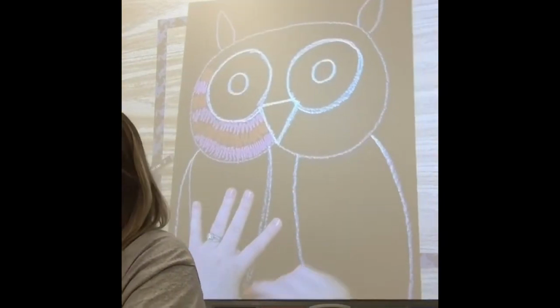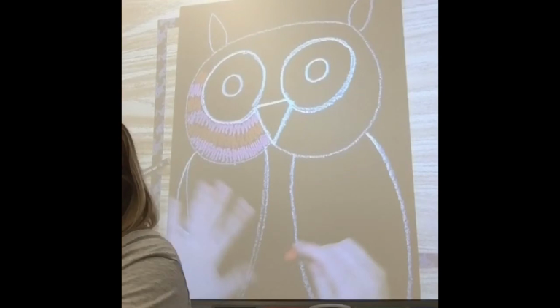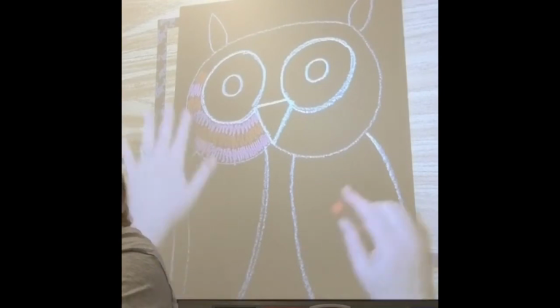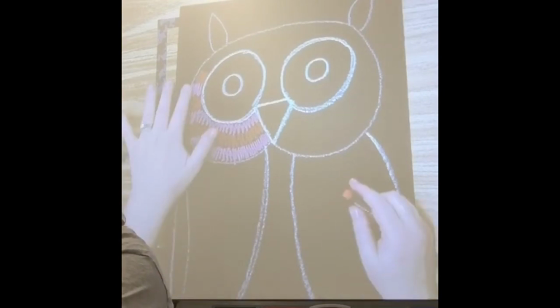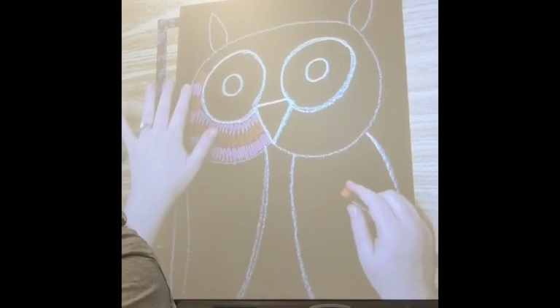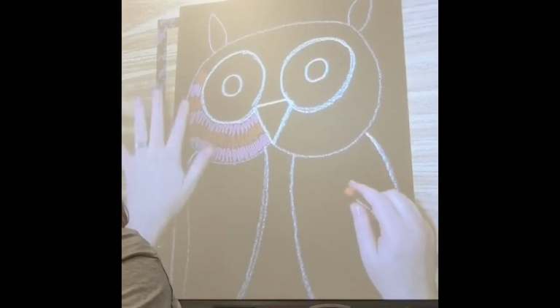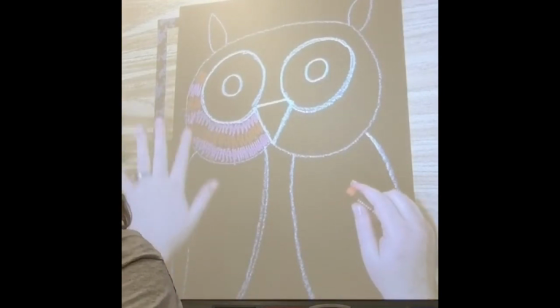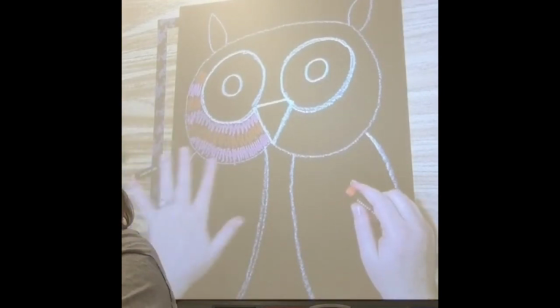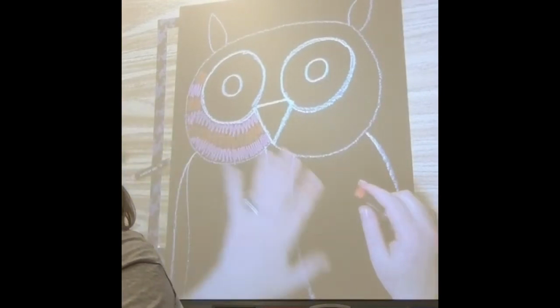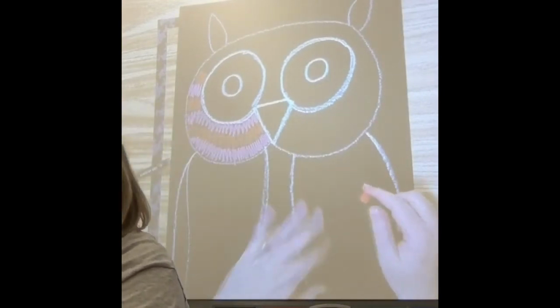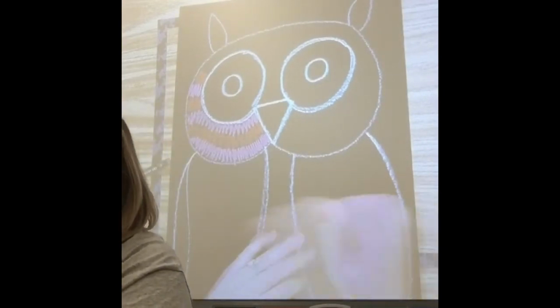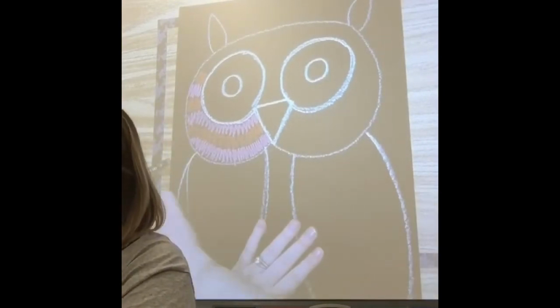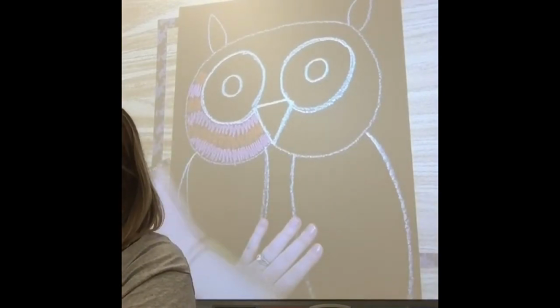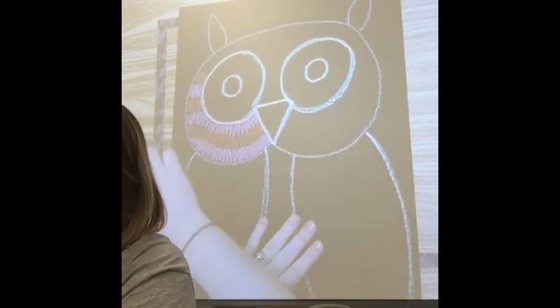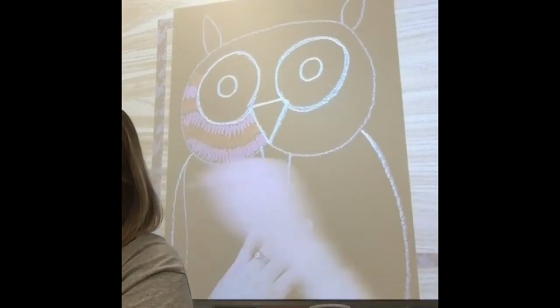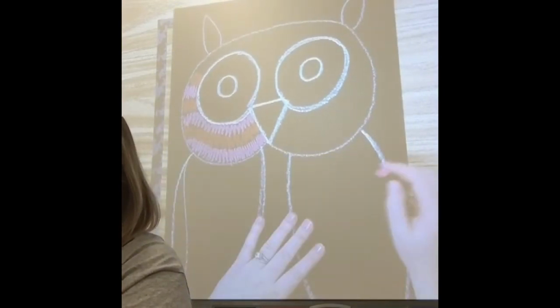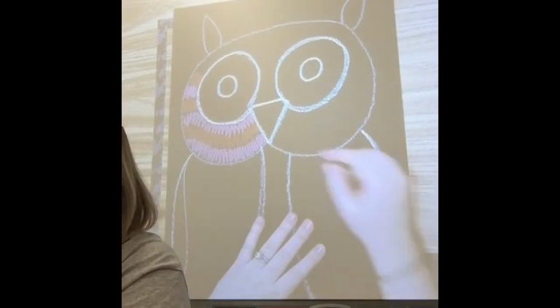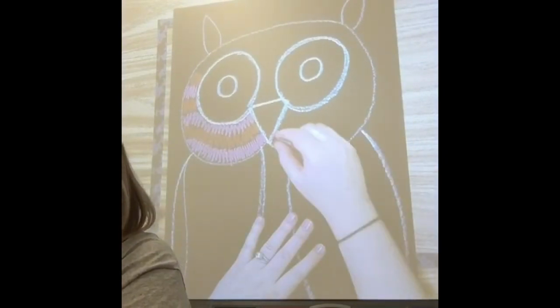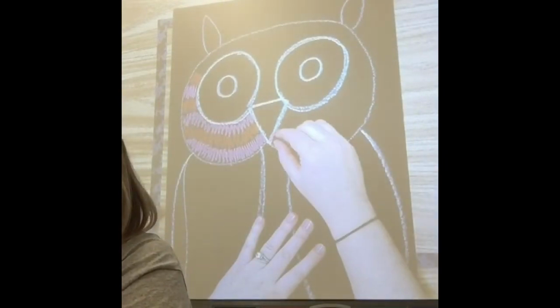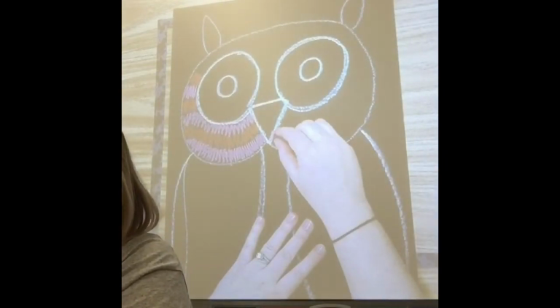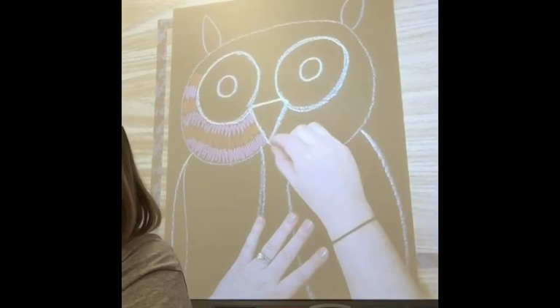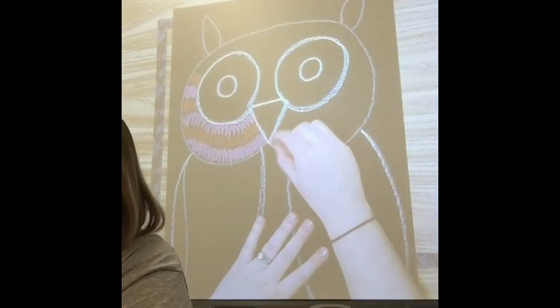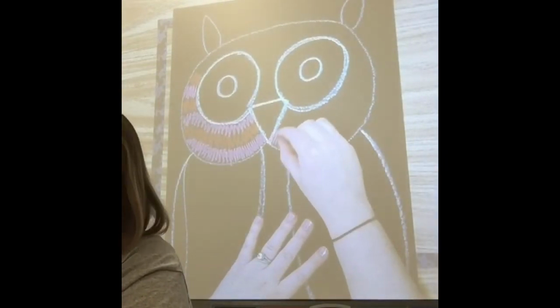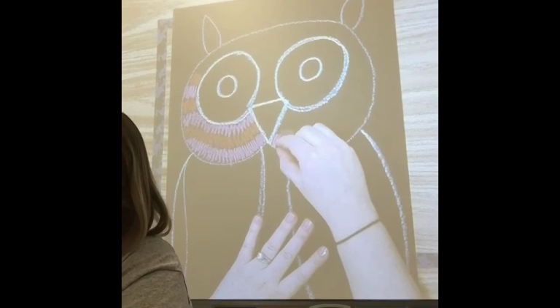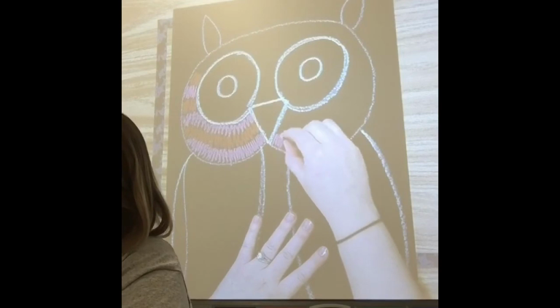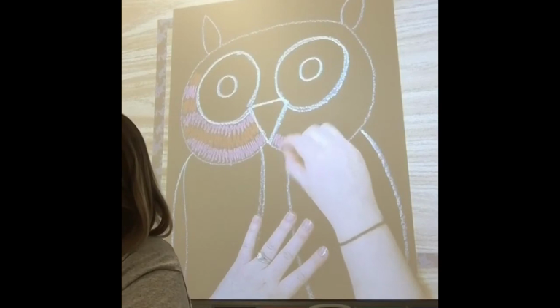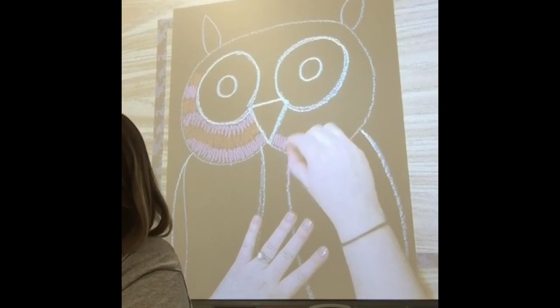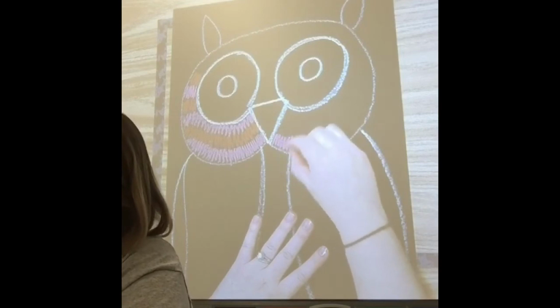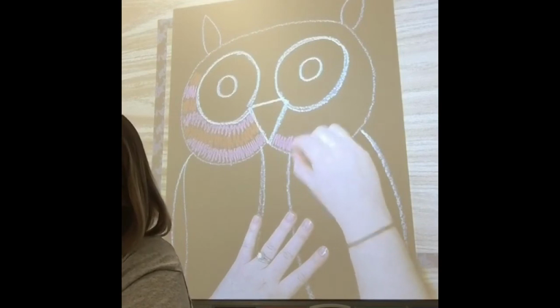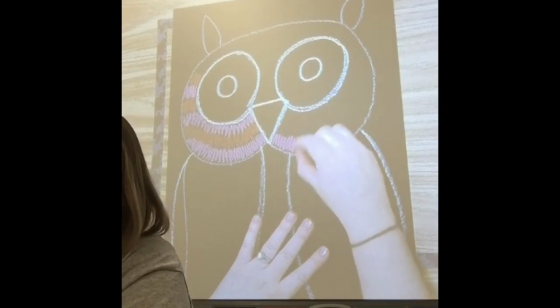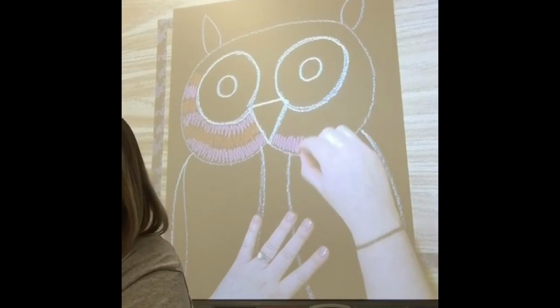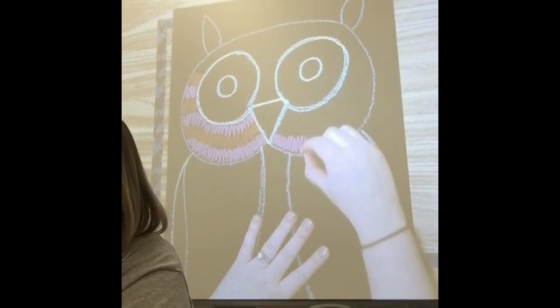Then go back to orange — this is going to be a pattern. Pink, orange, pink, orange. When I get up to about there, I switch to the other side. Remember, I started with pink on one side, so I need to go back to my other color.